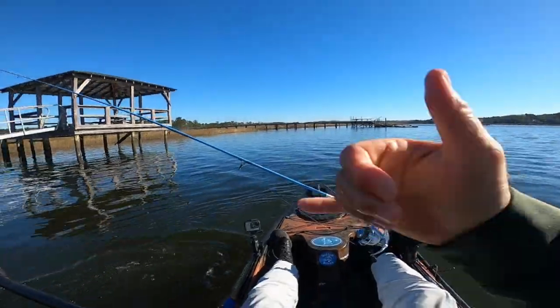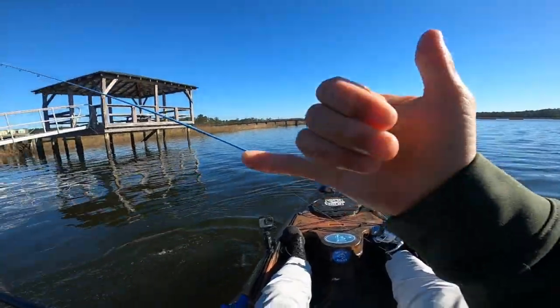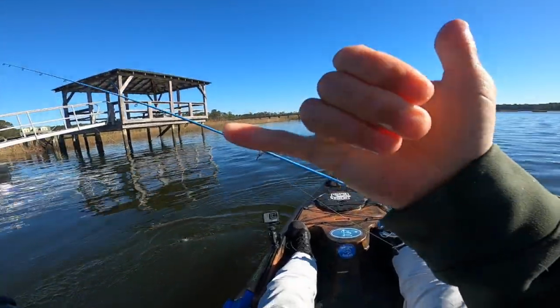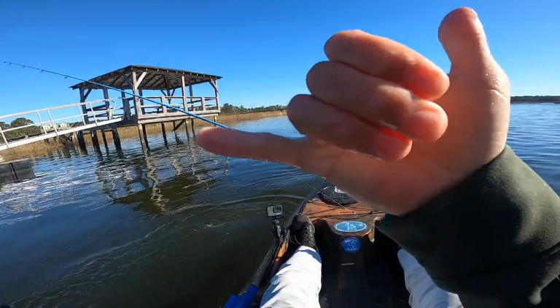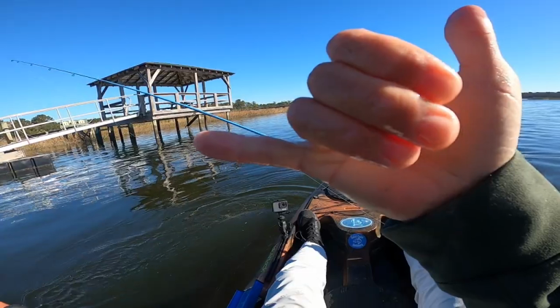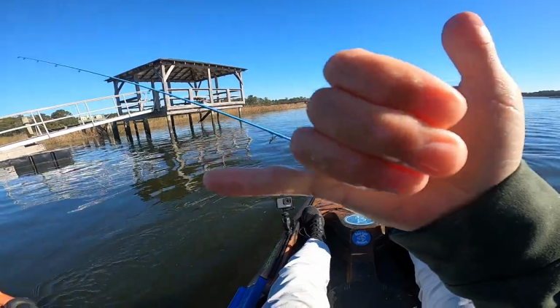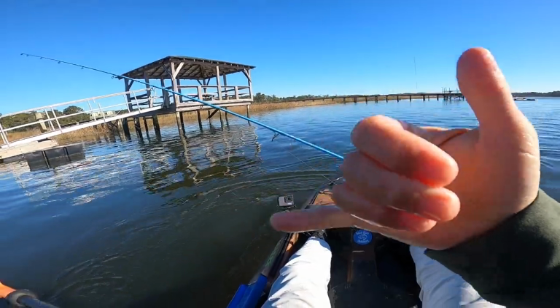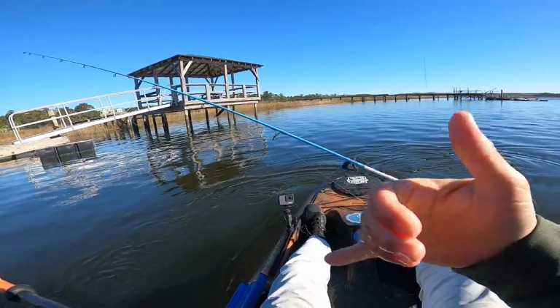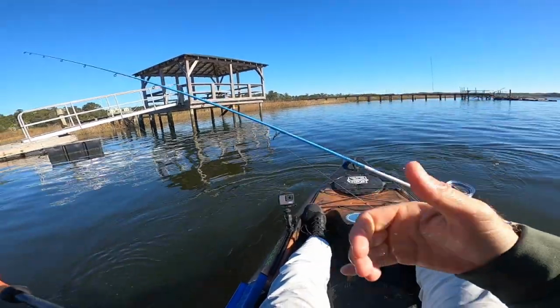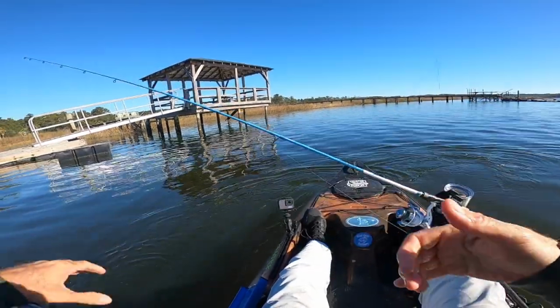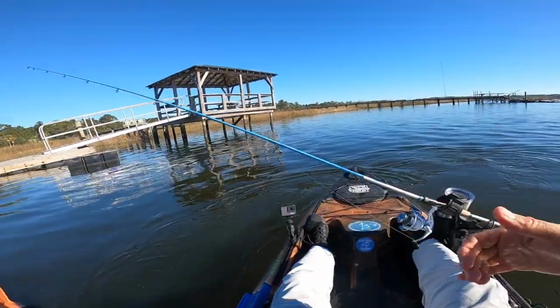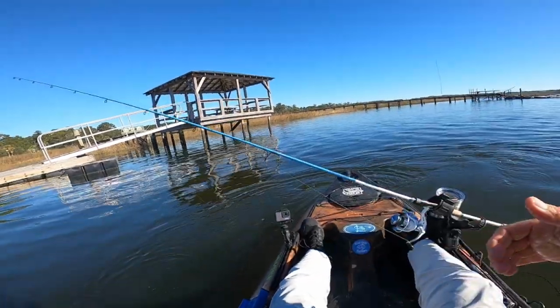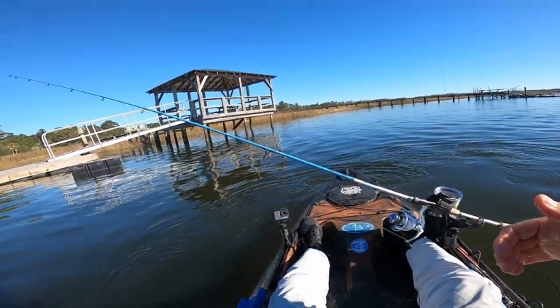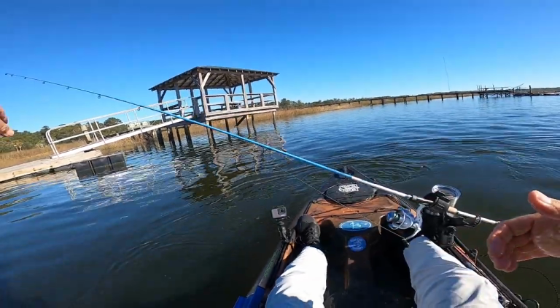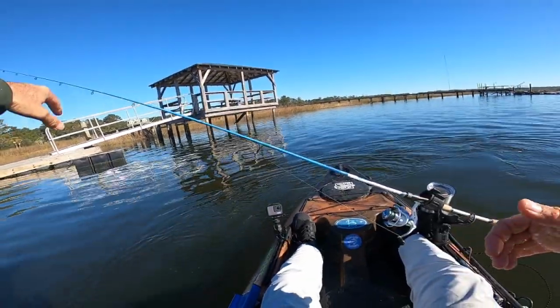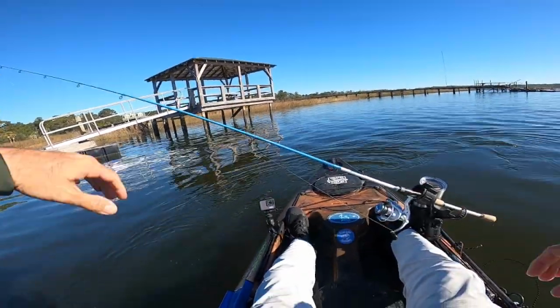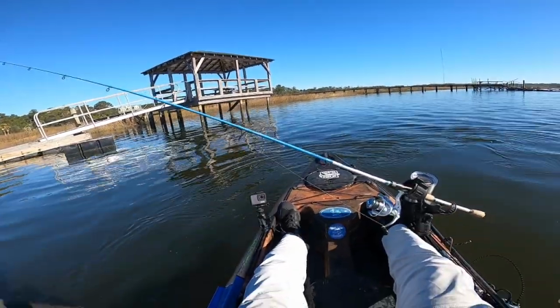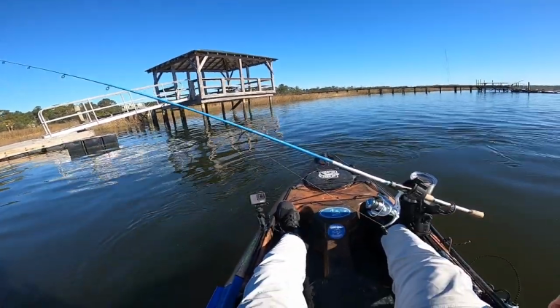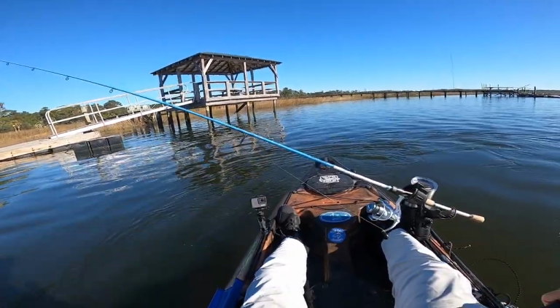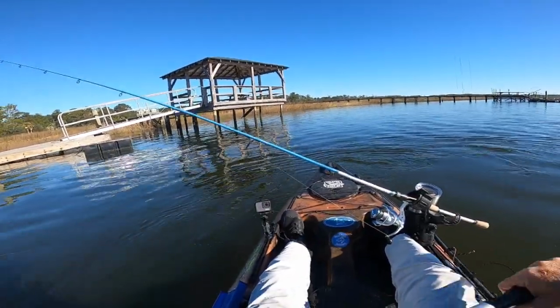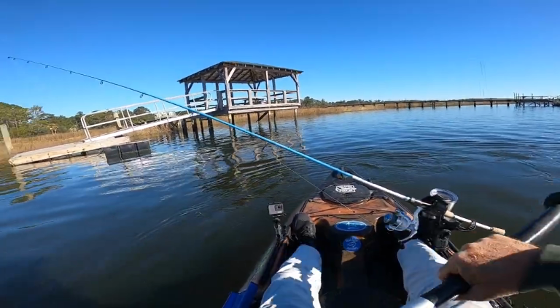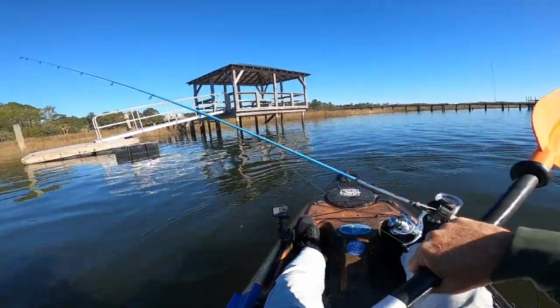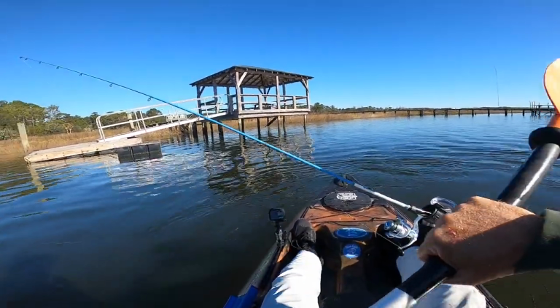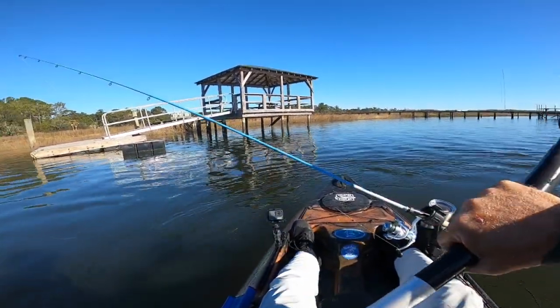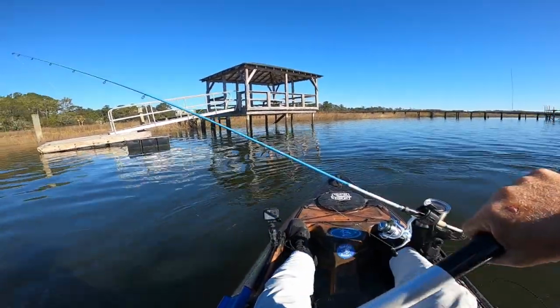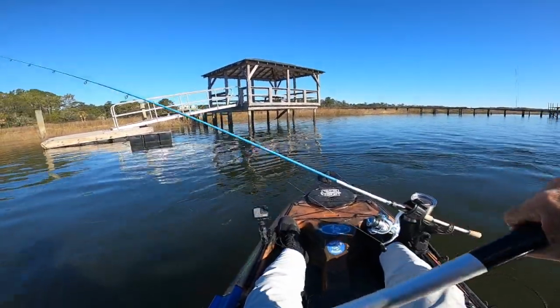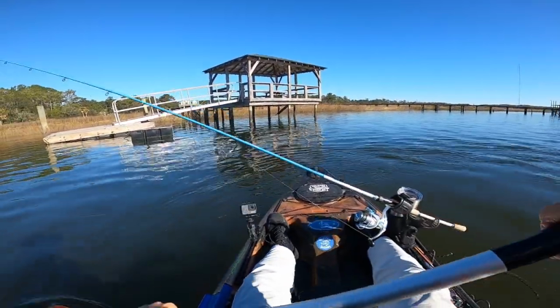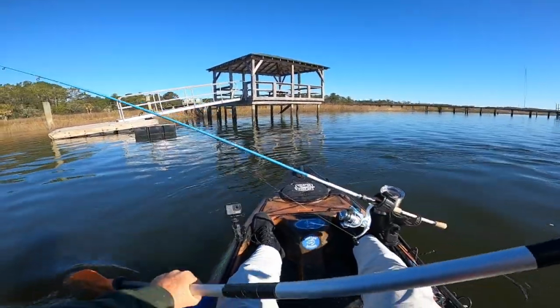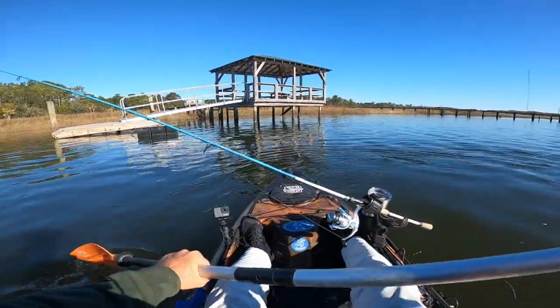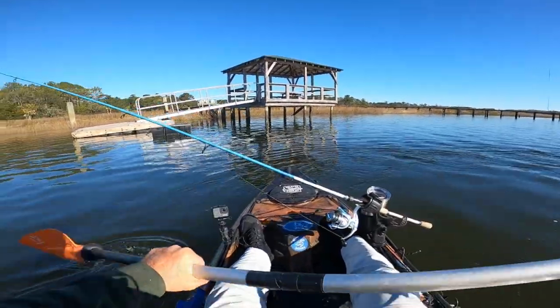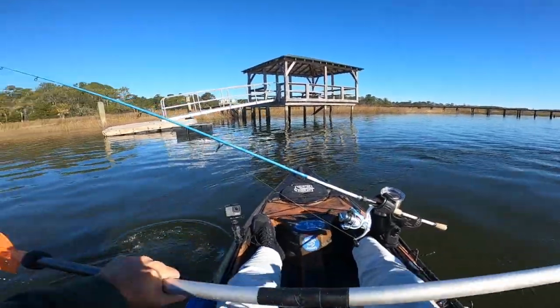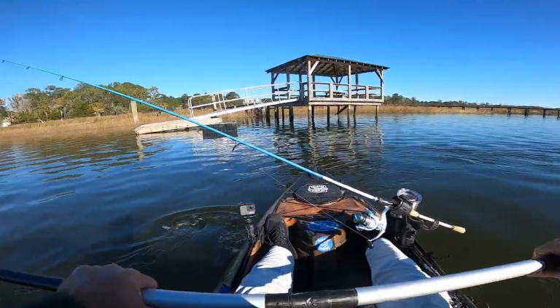Two nice reds. I am pulling them right off of the grass lines here — let's go!